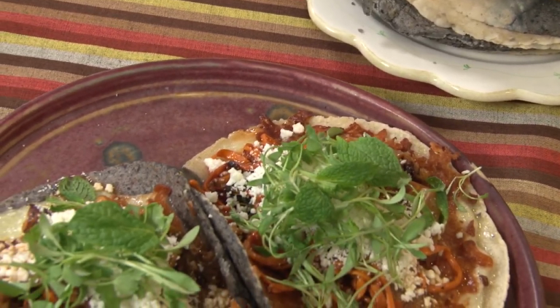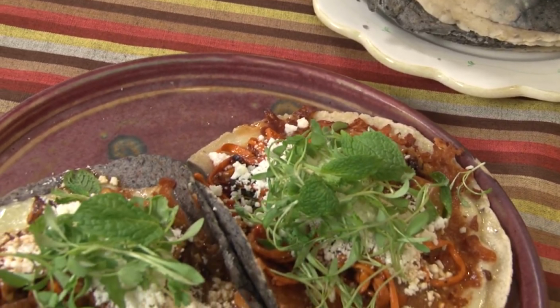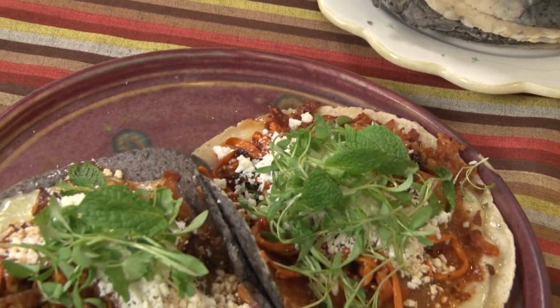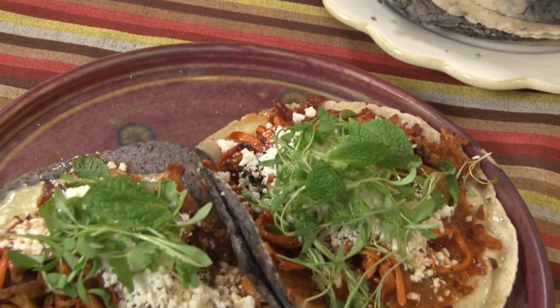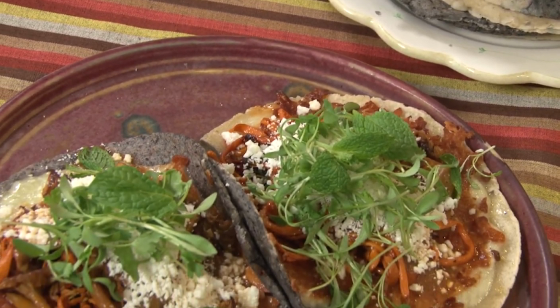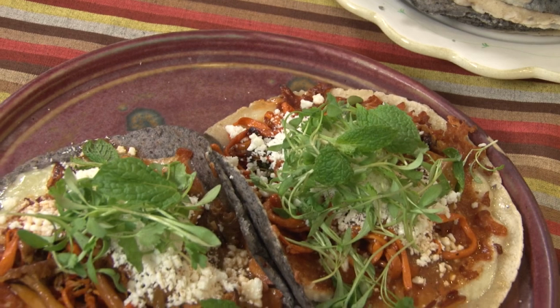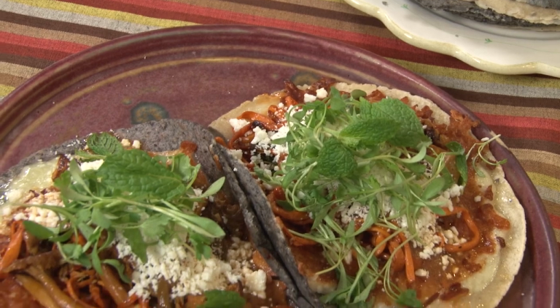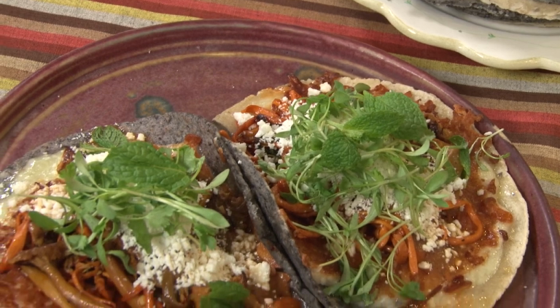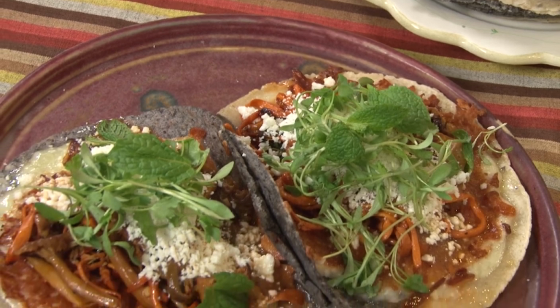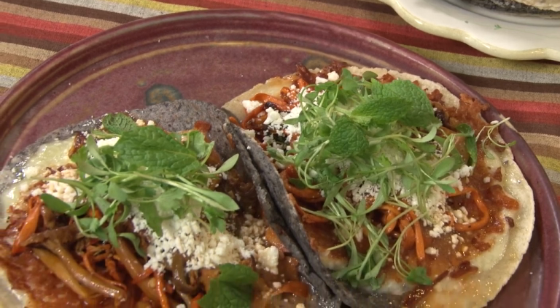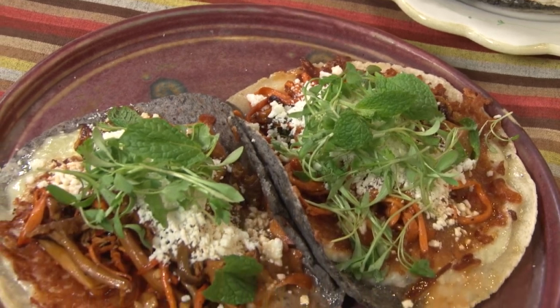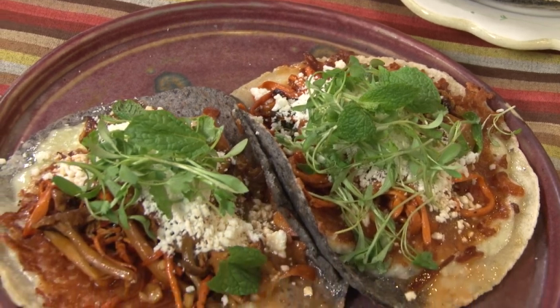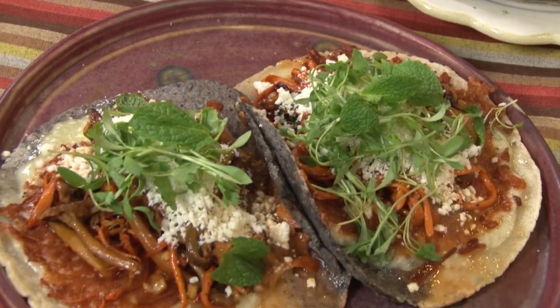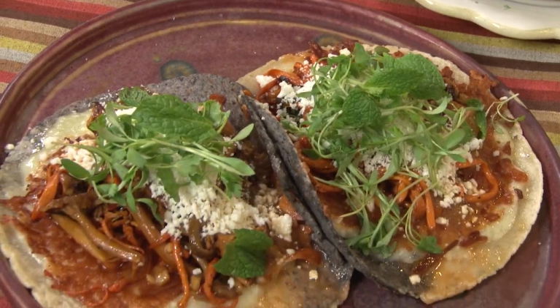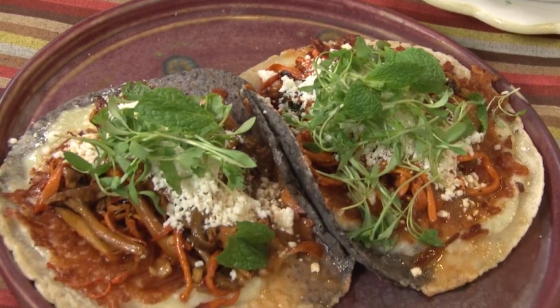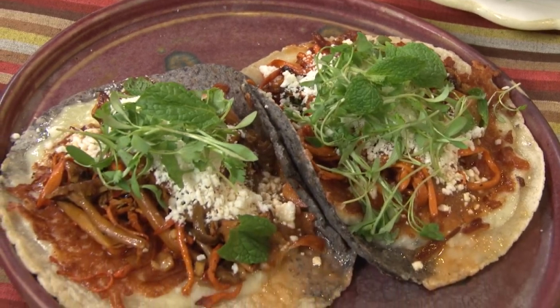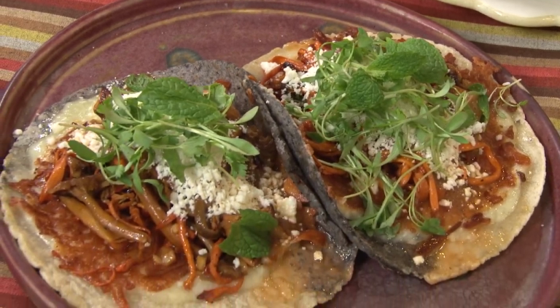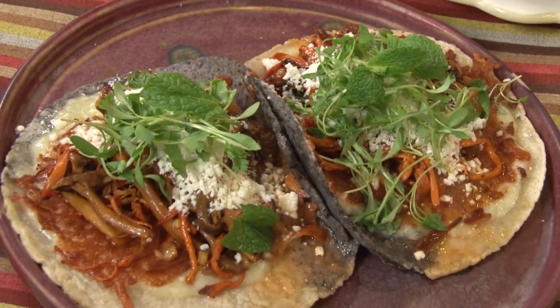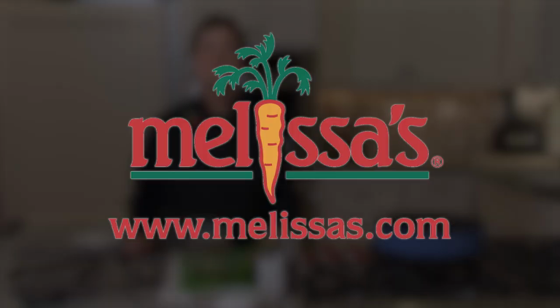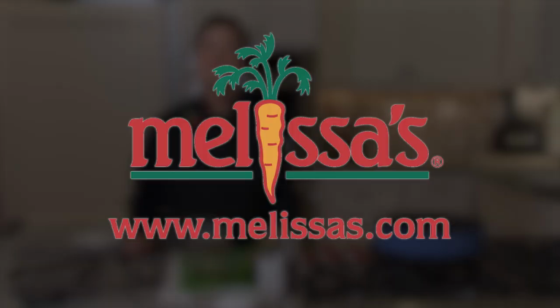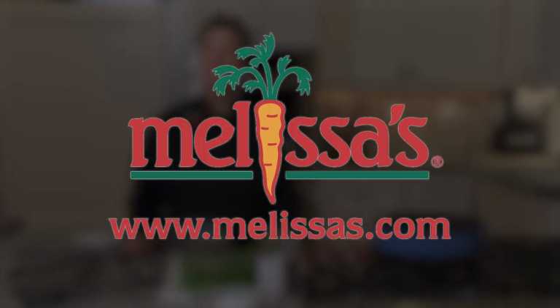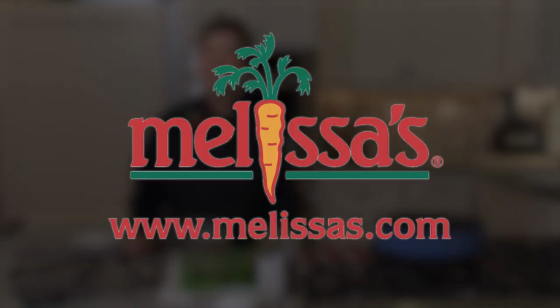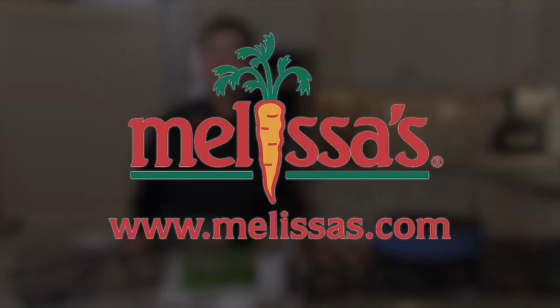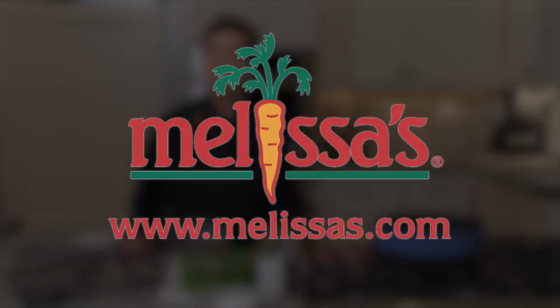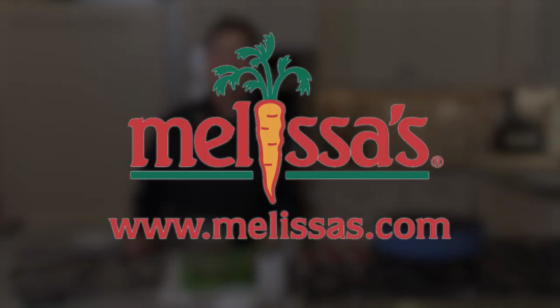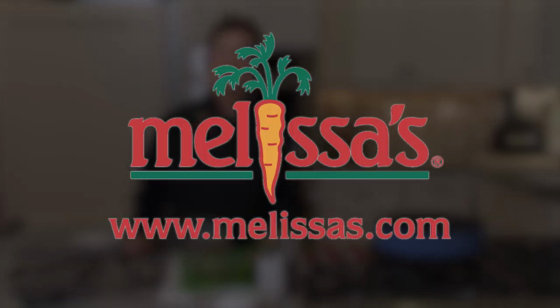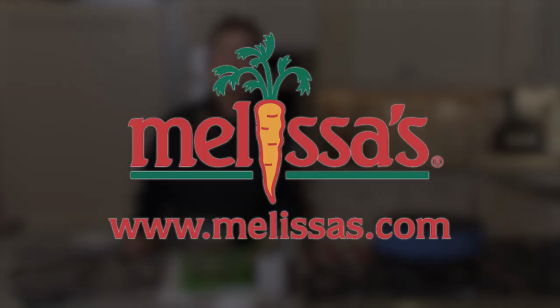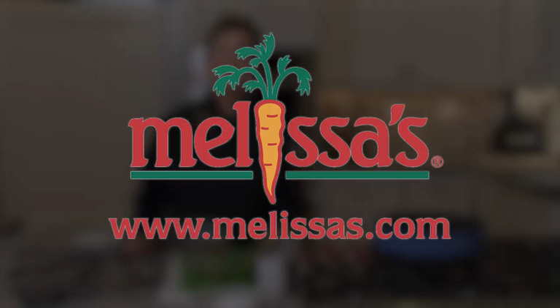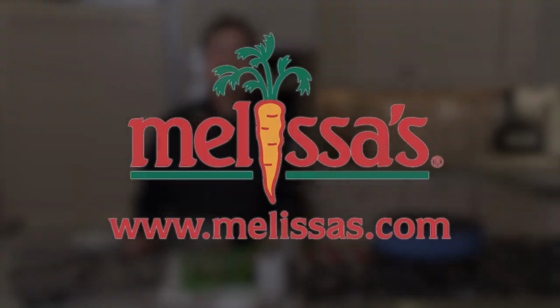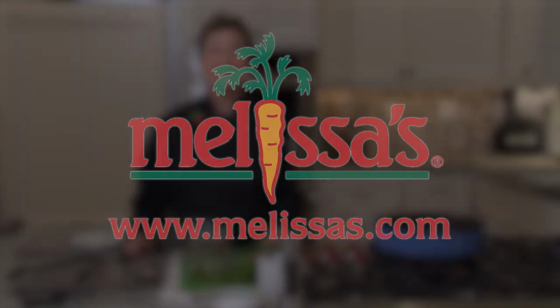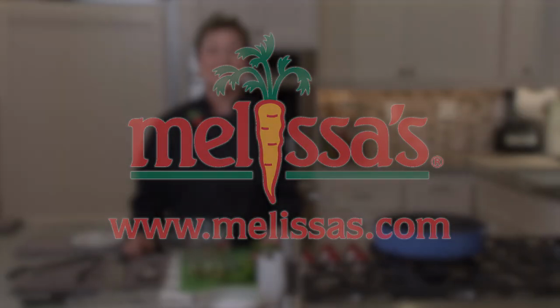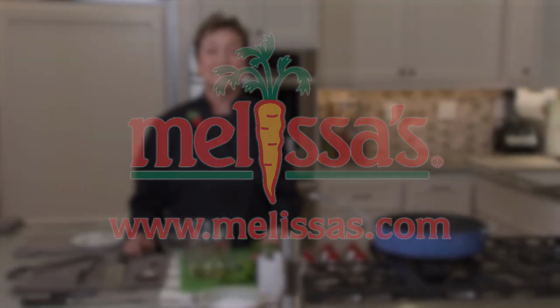Thank you so much for sharing your secrets. My pleasure. Here's a quick tip from Melissa's.